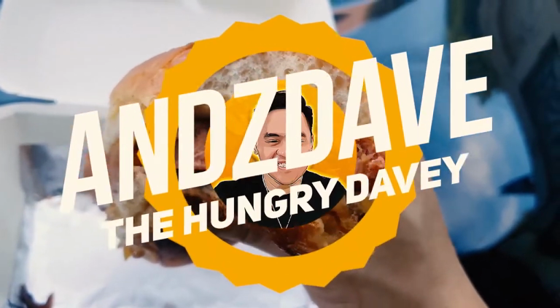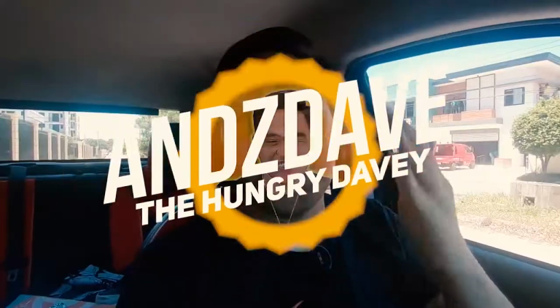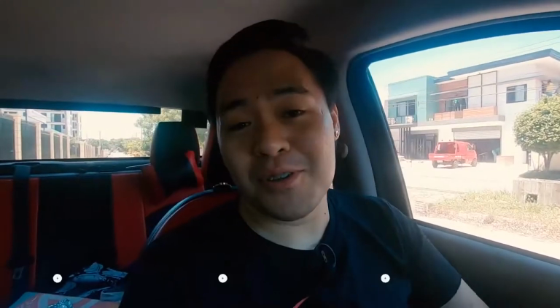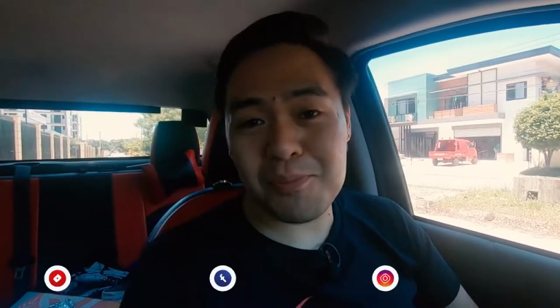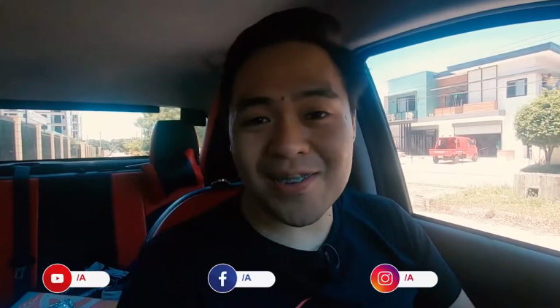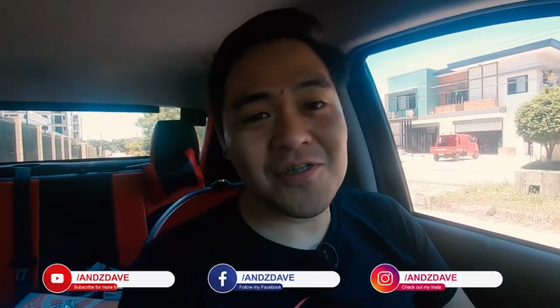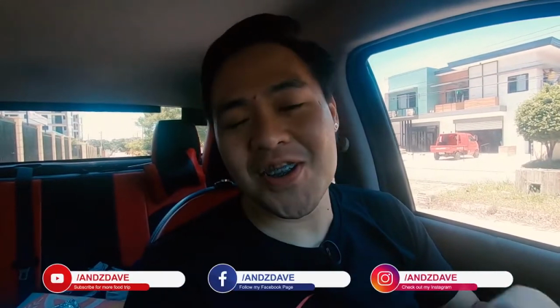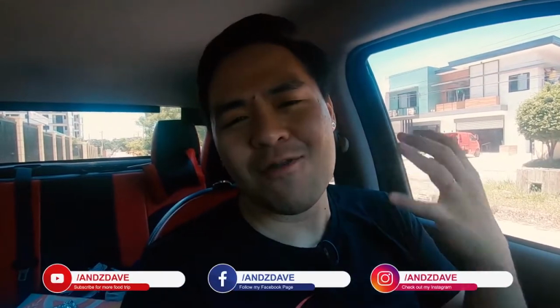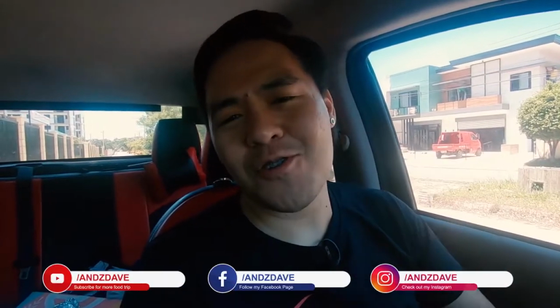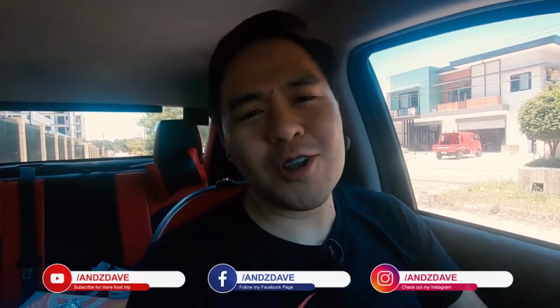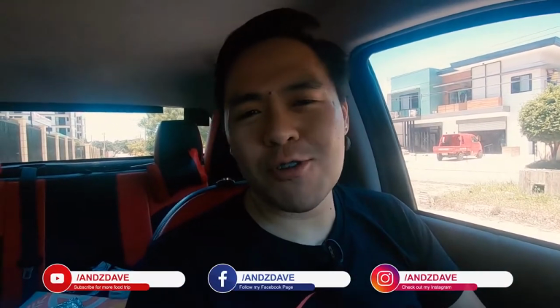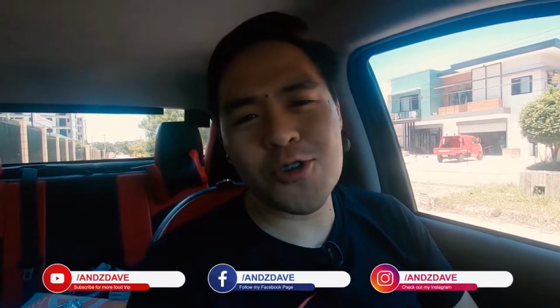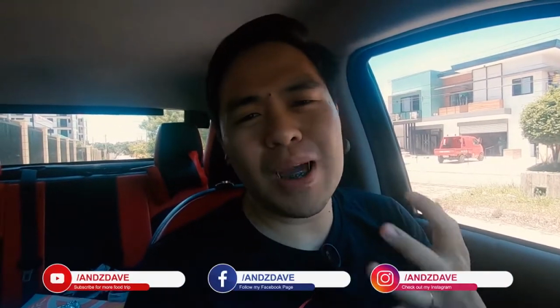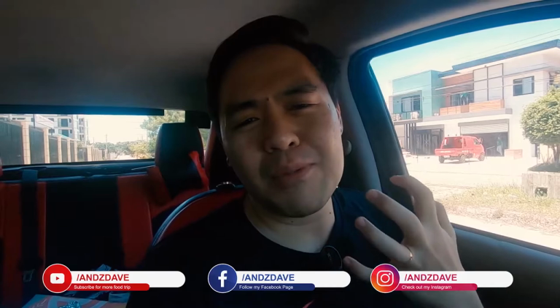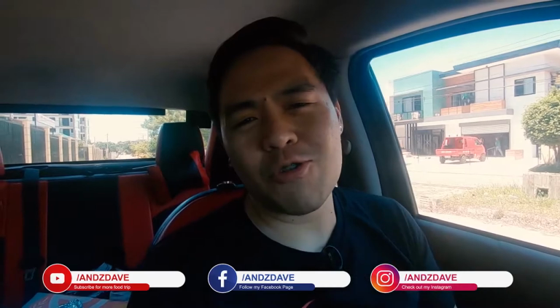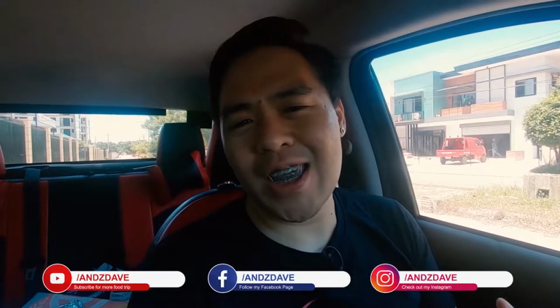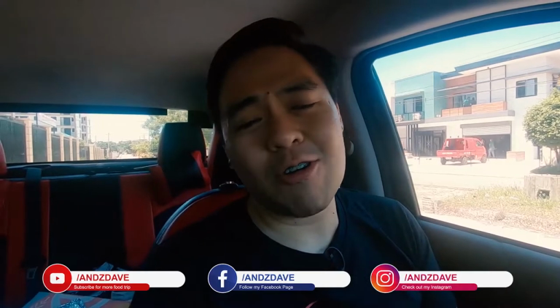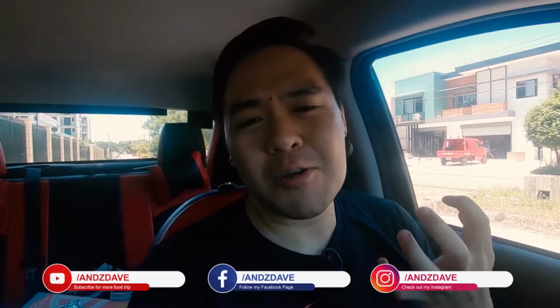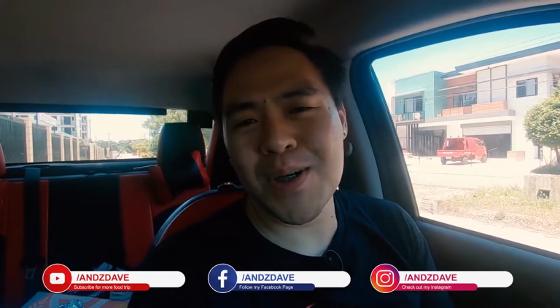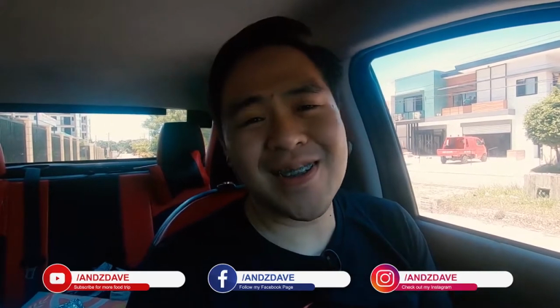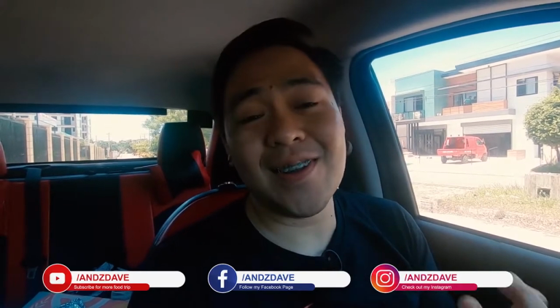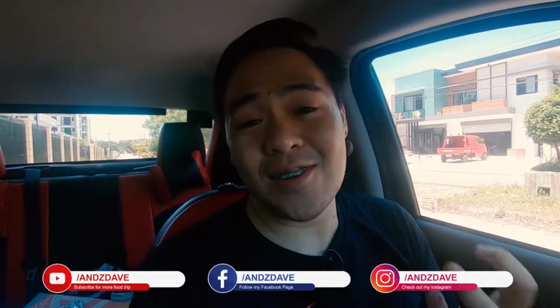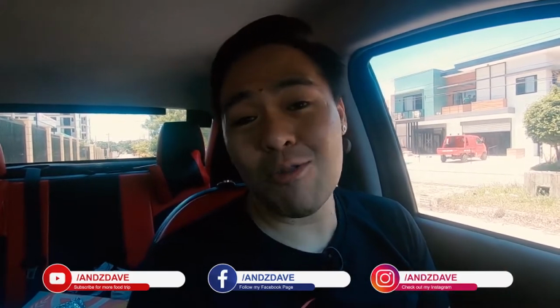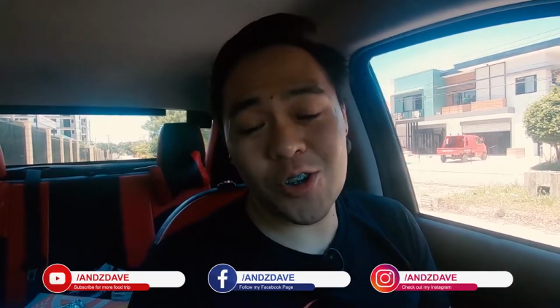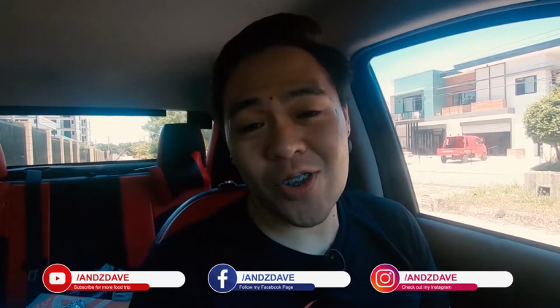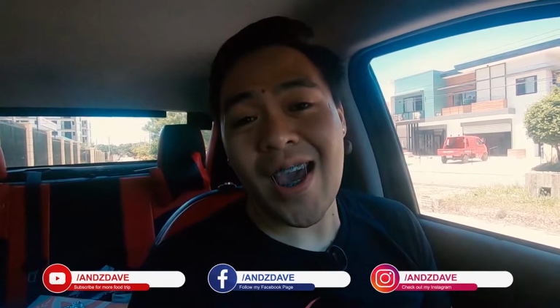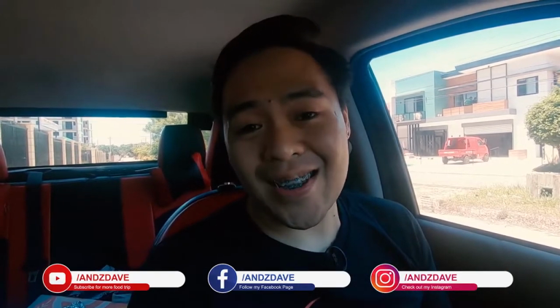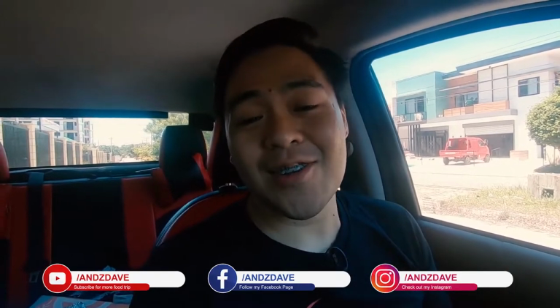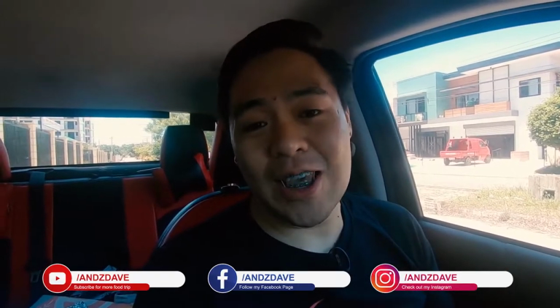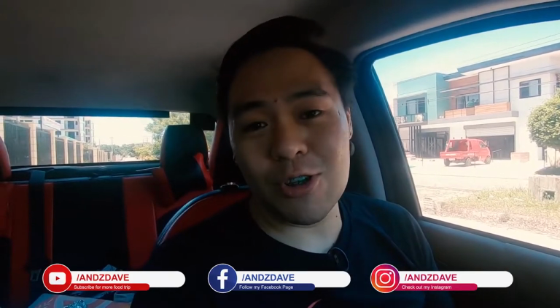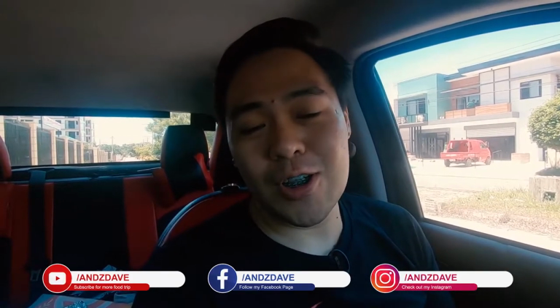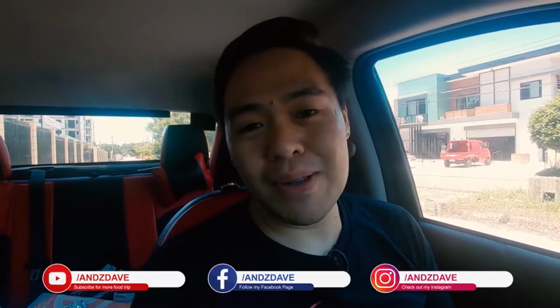Yo, what's up? S-Zave here. For today's food trip, I'm gonna be trying out the burgers and sandwiches at The Sandwich Unlimited.